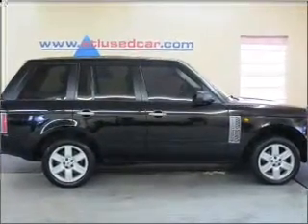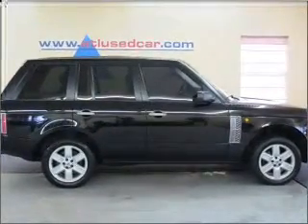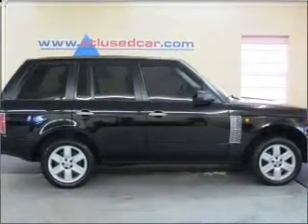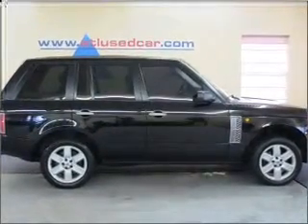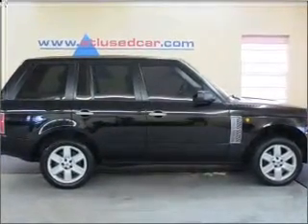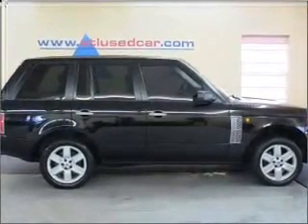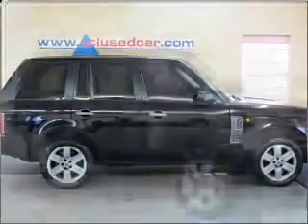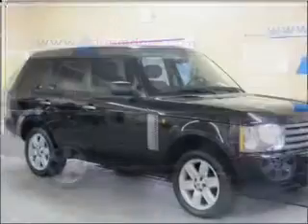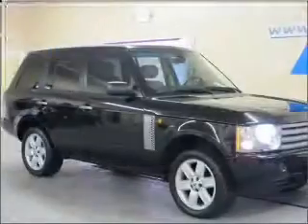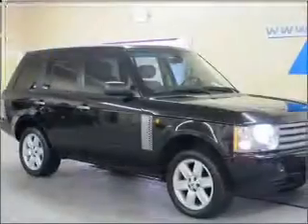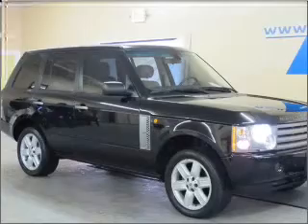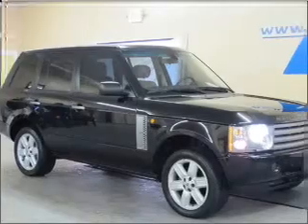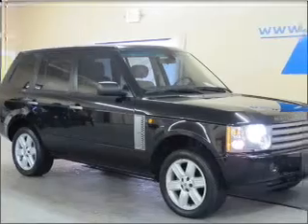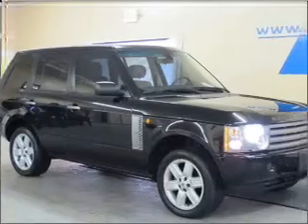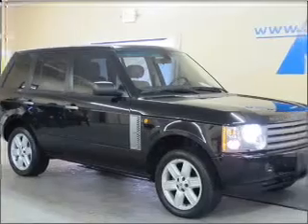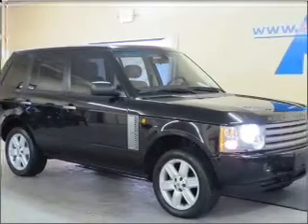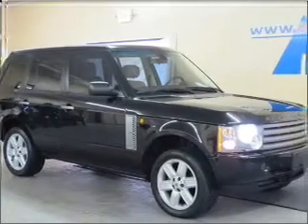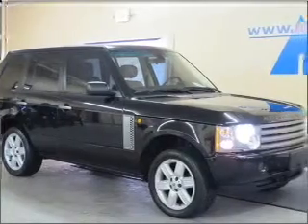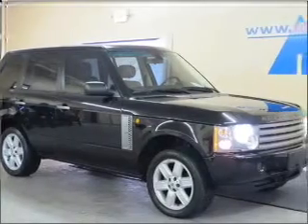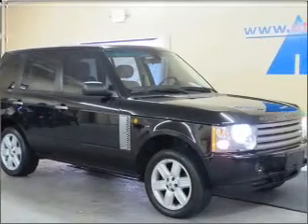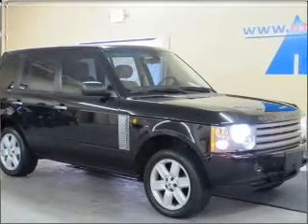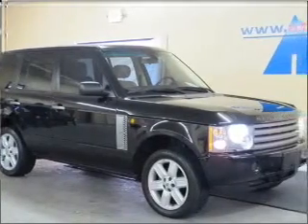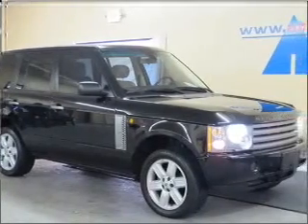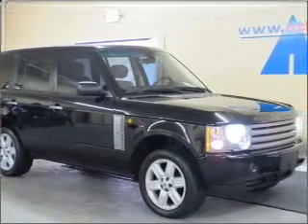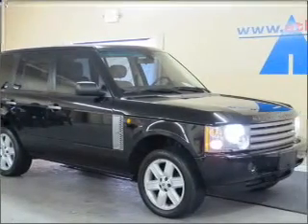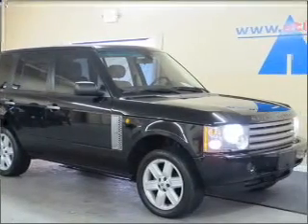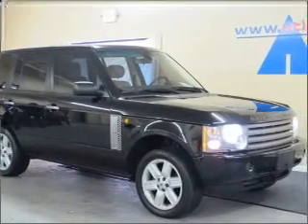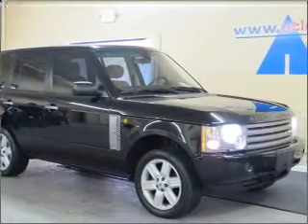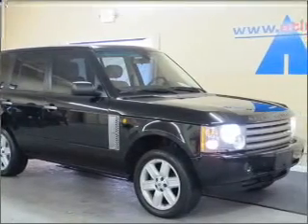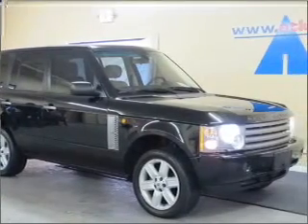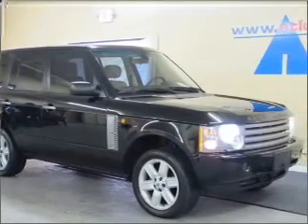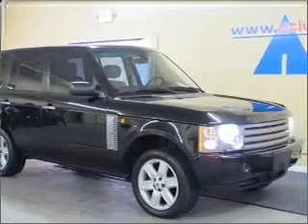We would love to talk to you more about this Range Rover. Please contact us for more information.